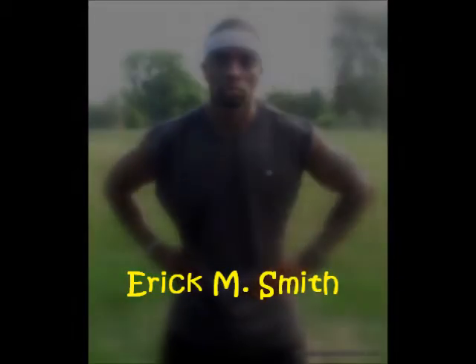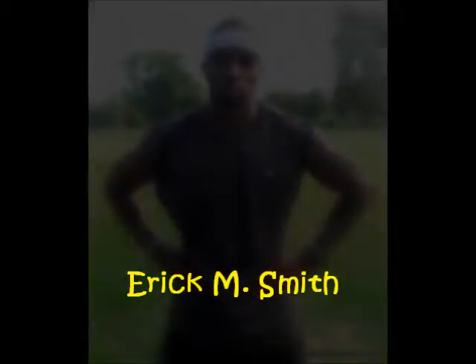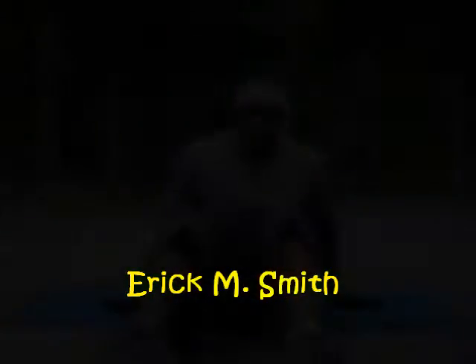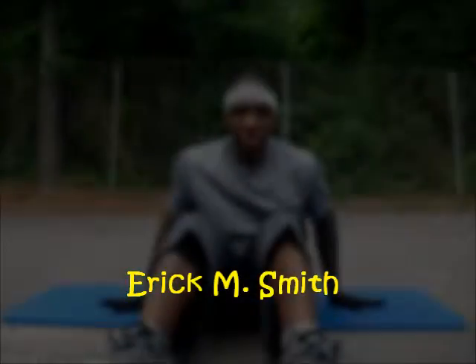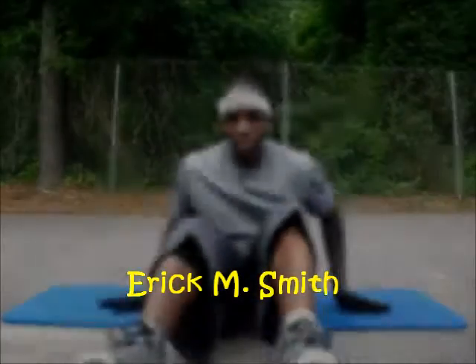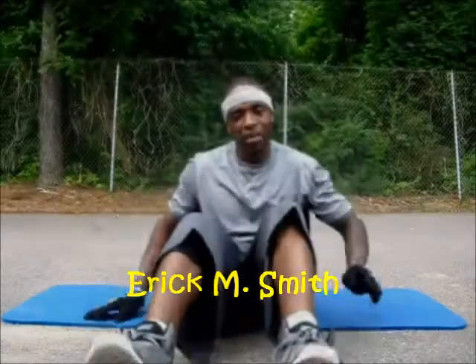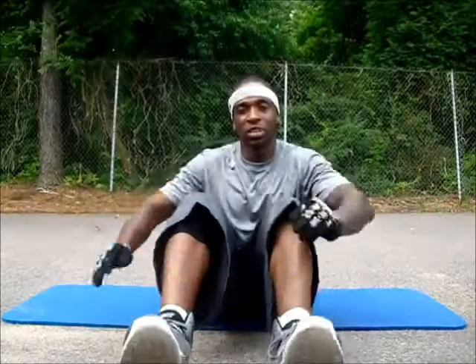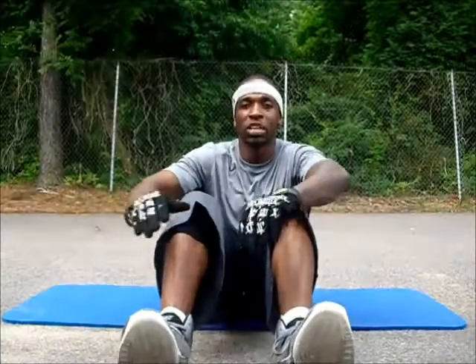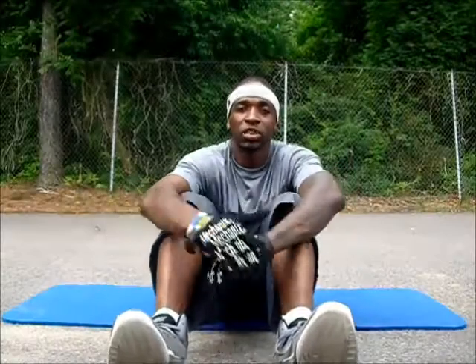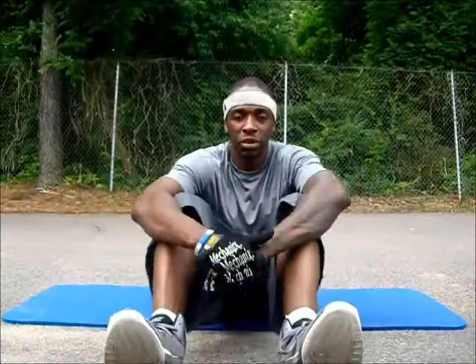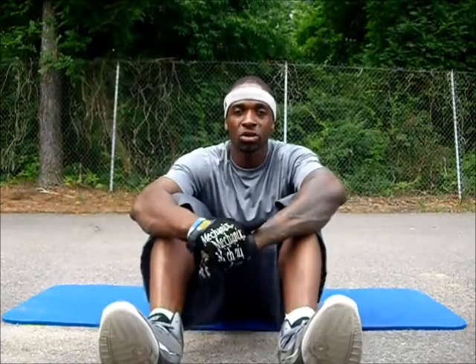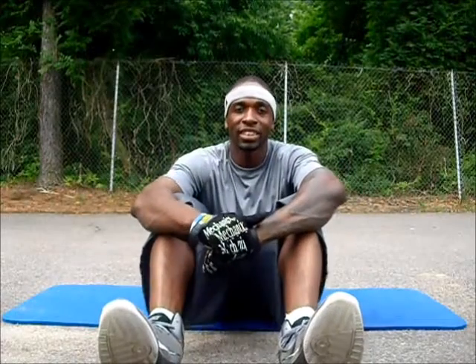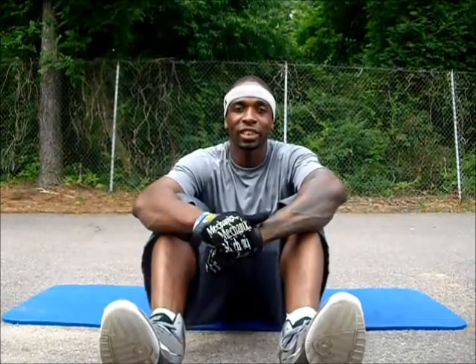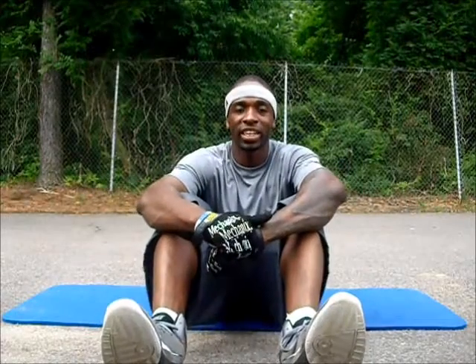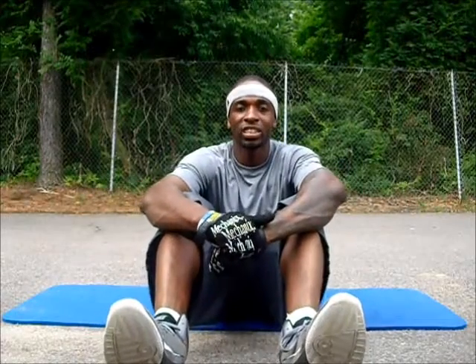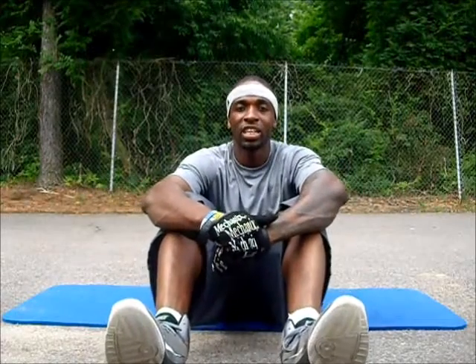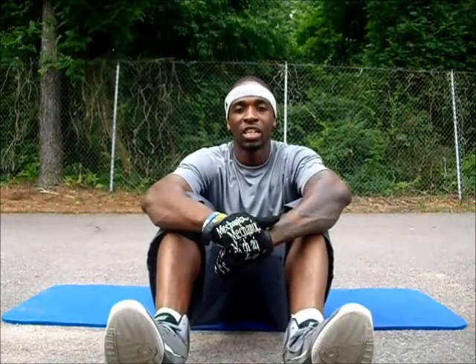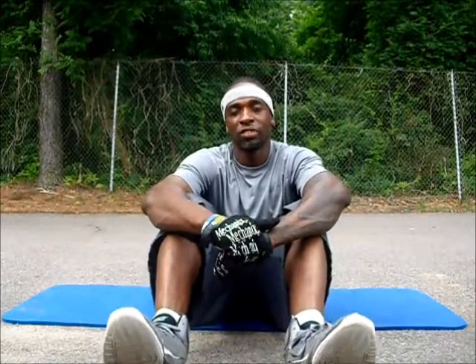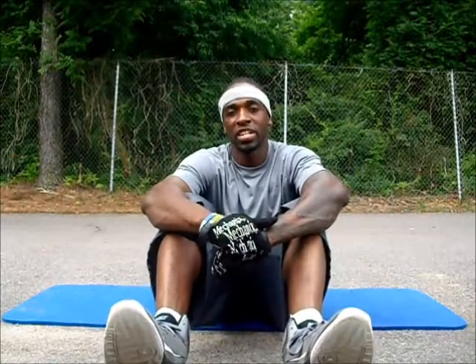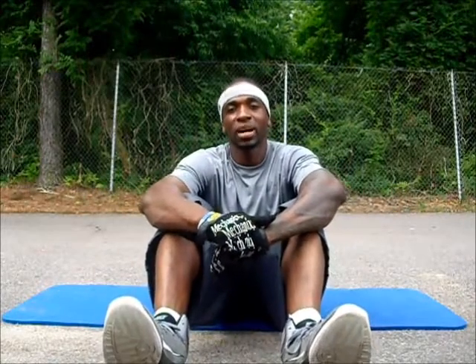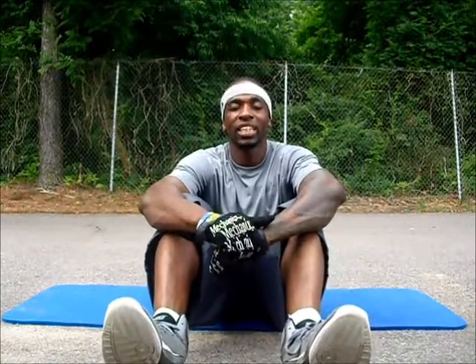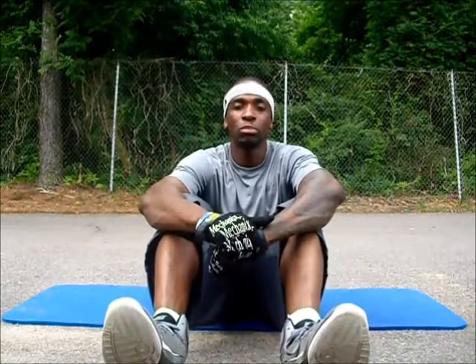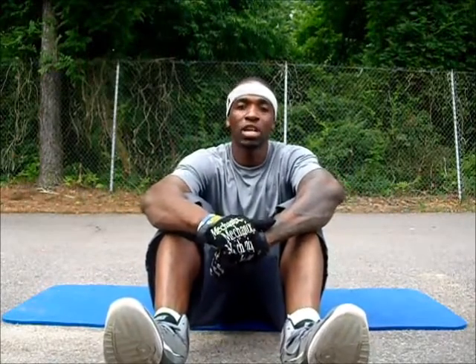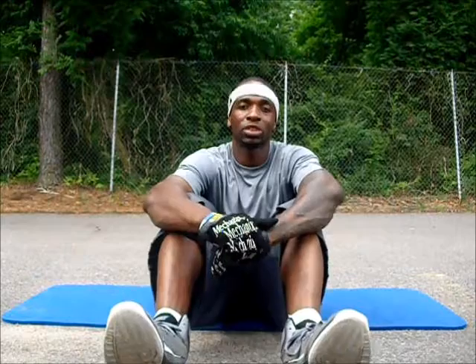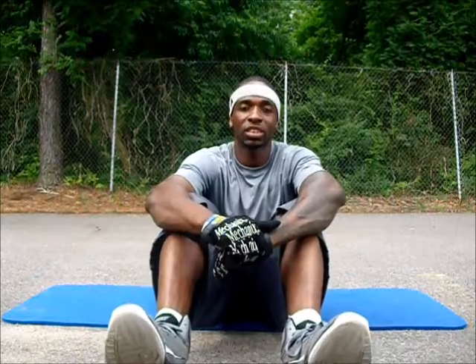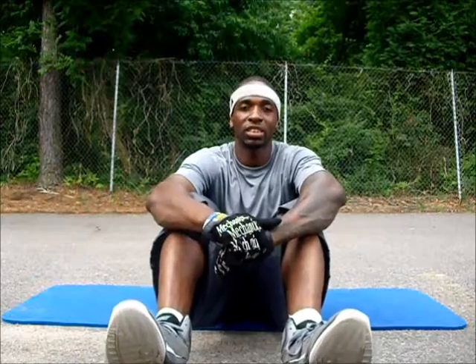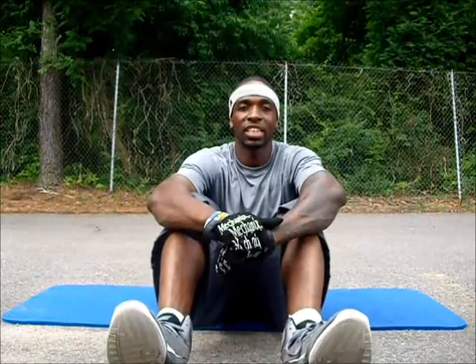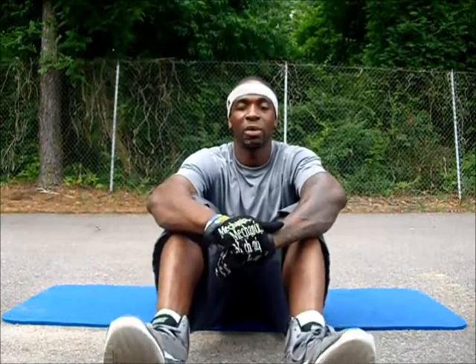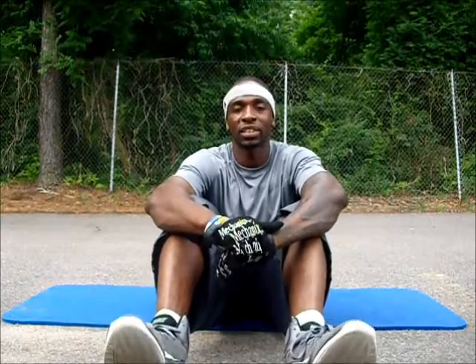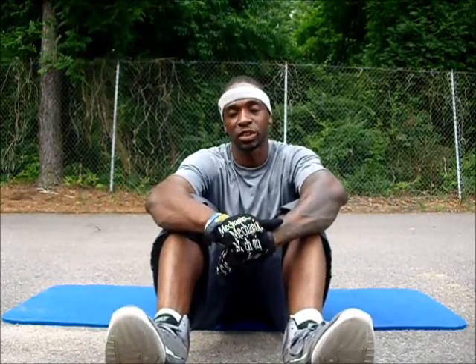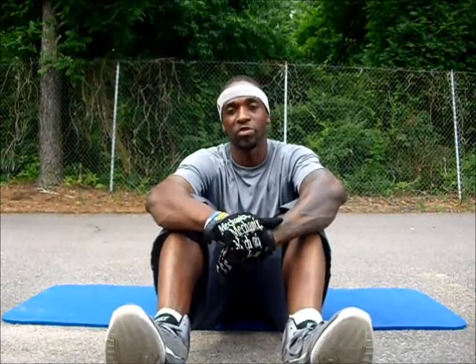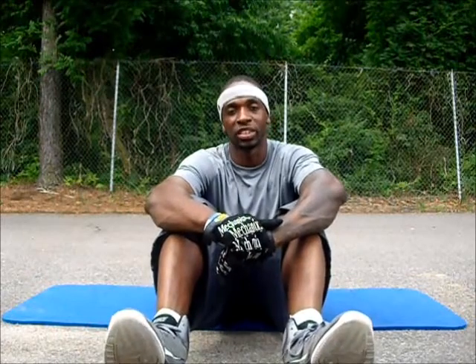Greetings, my name is Eric Smith, Richmond's Most Intense Trainer, Fit In Your Body Lead Bootcamp Instructor, Apex Physical Fitness.